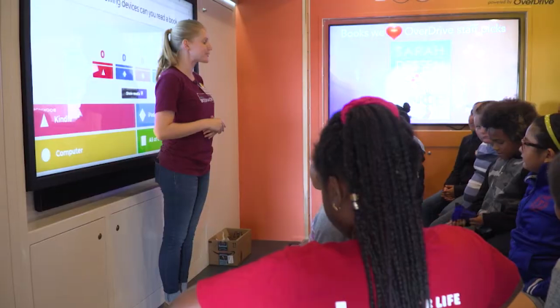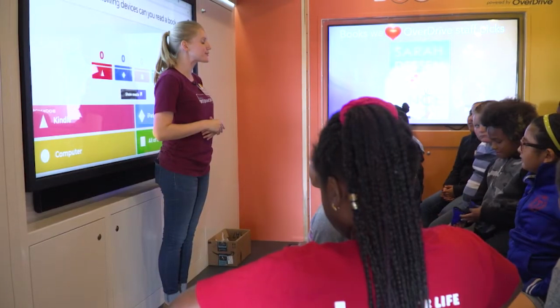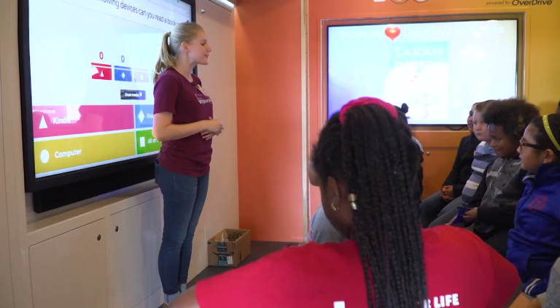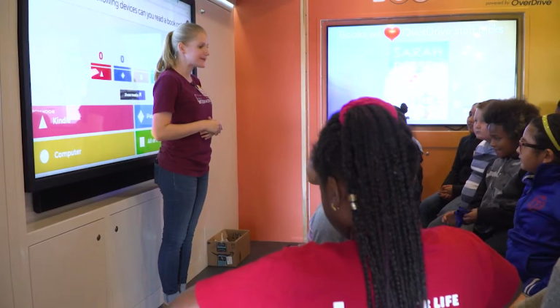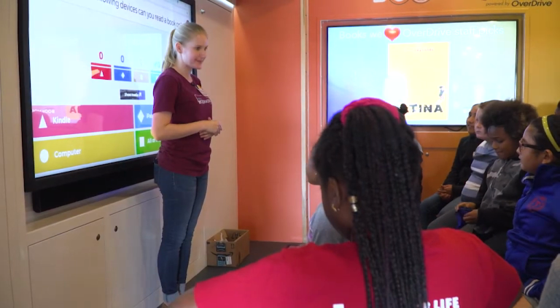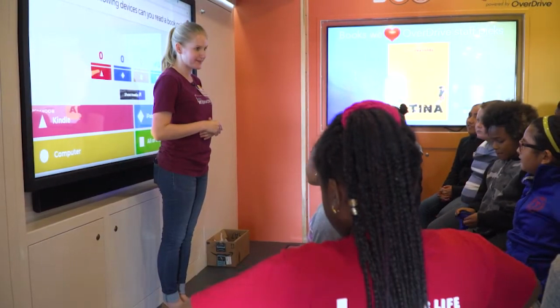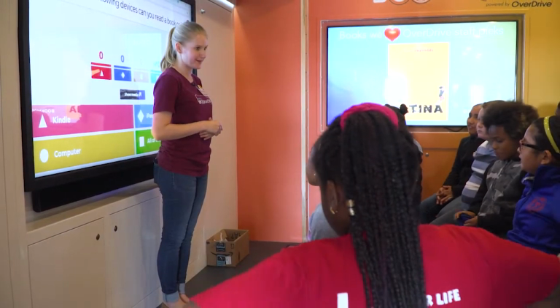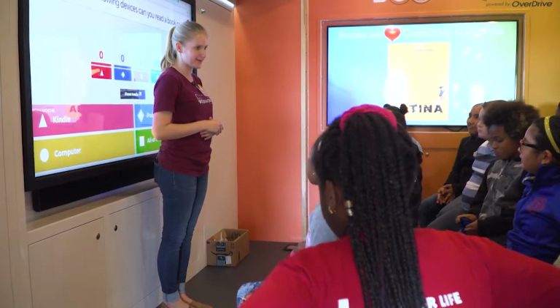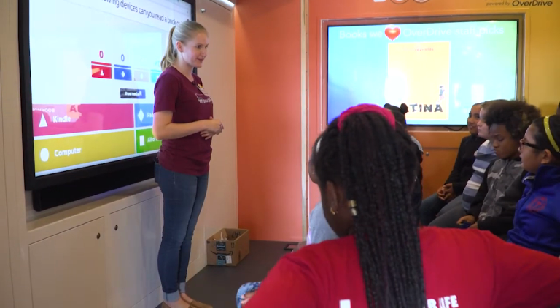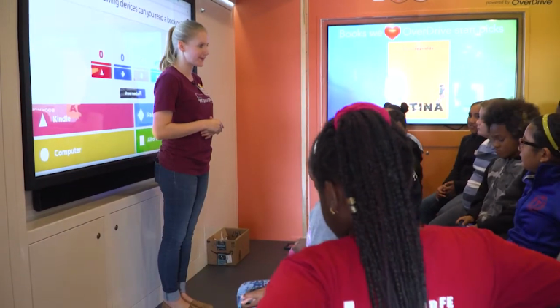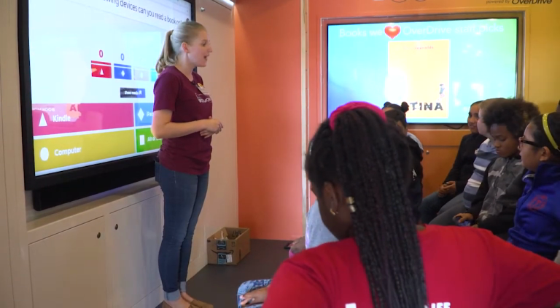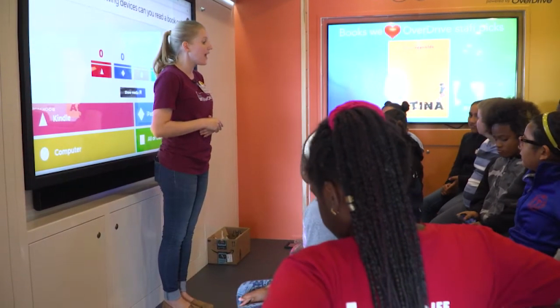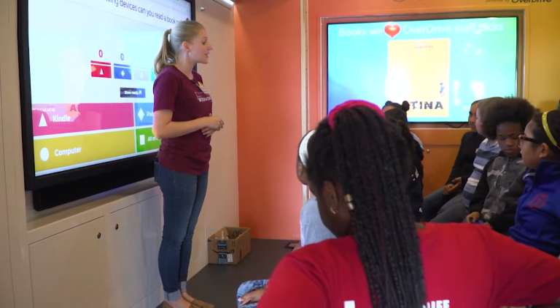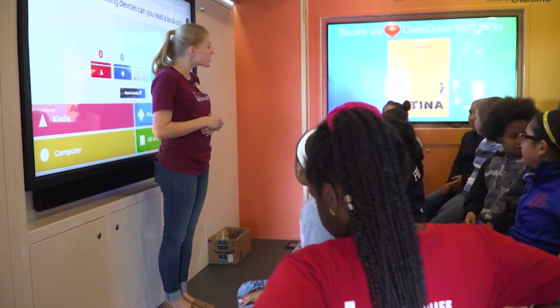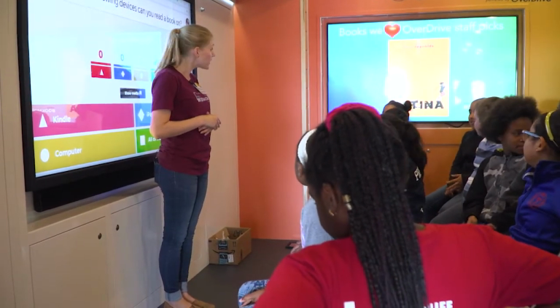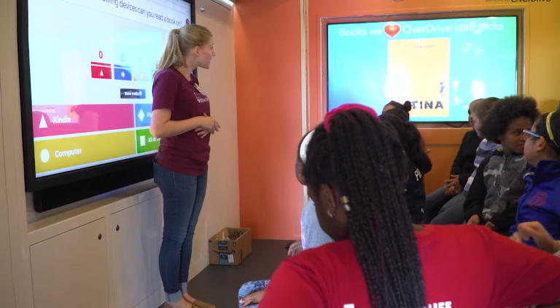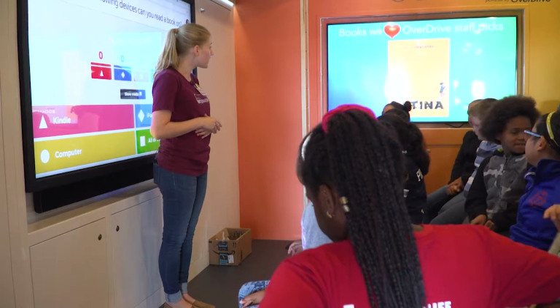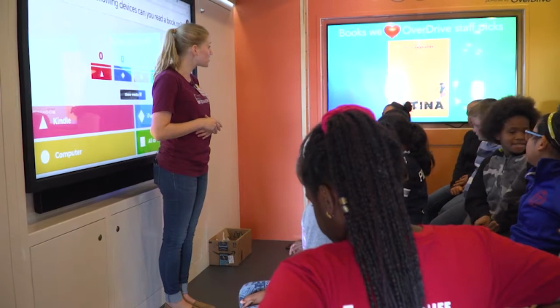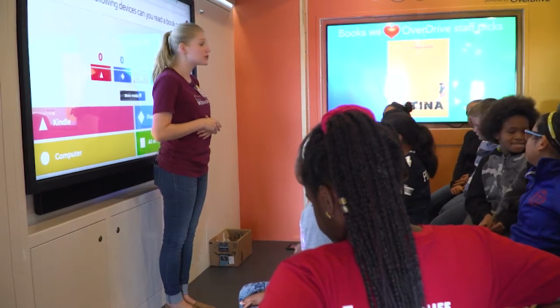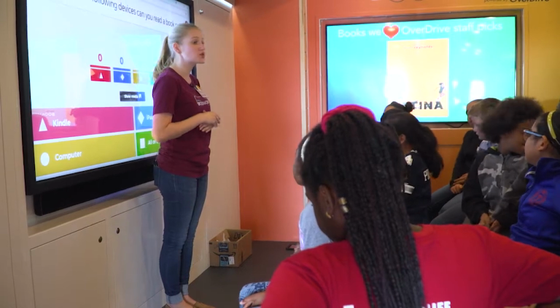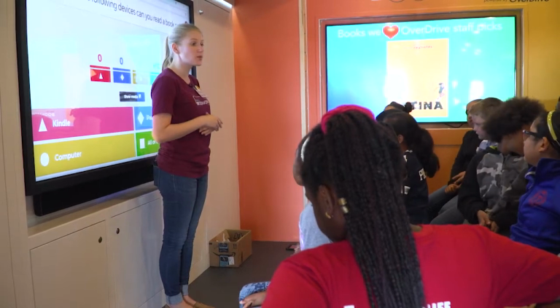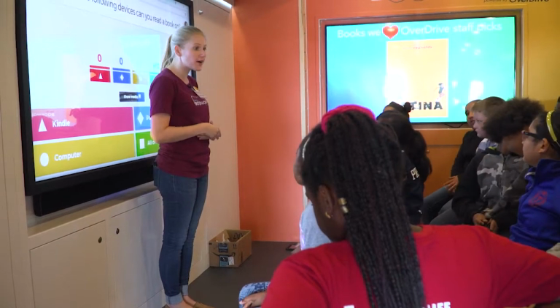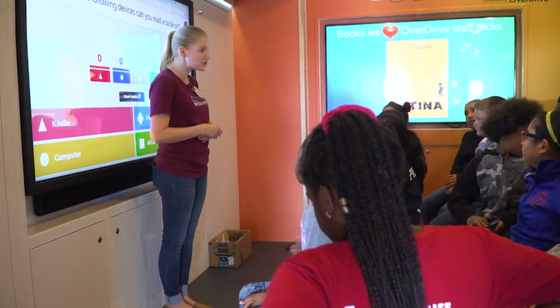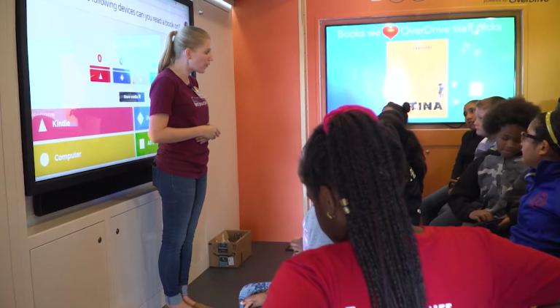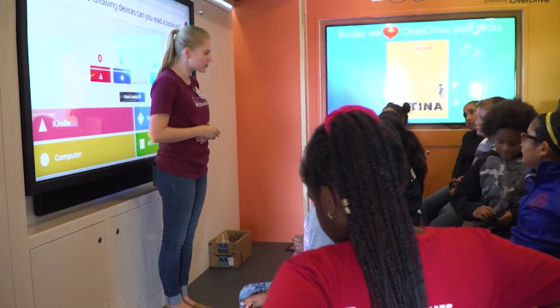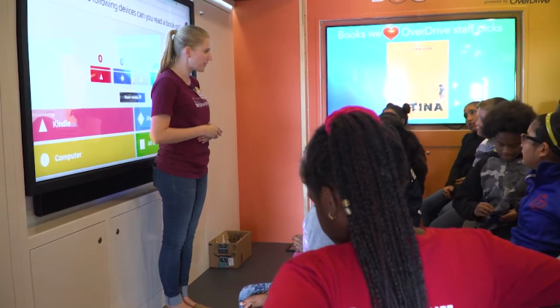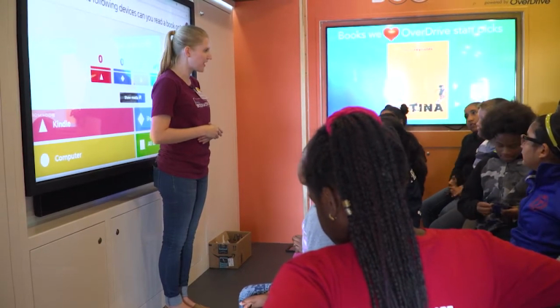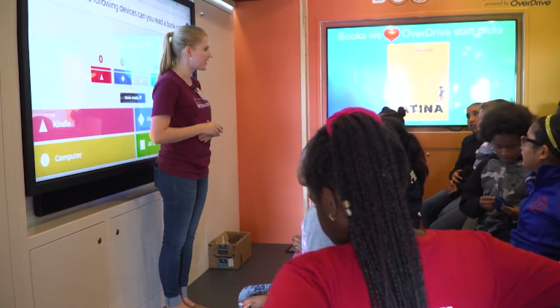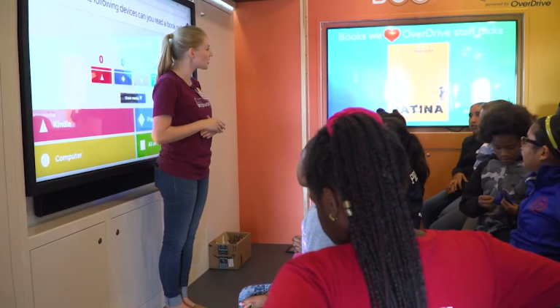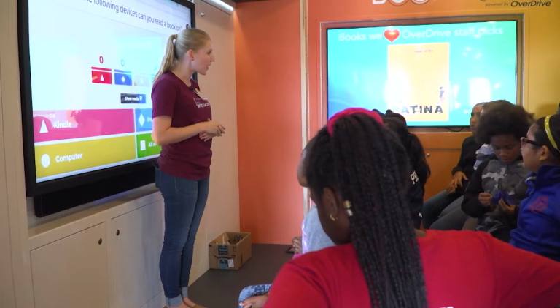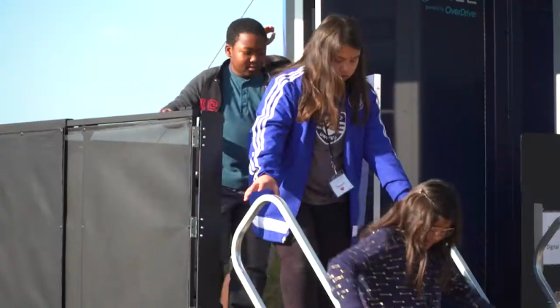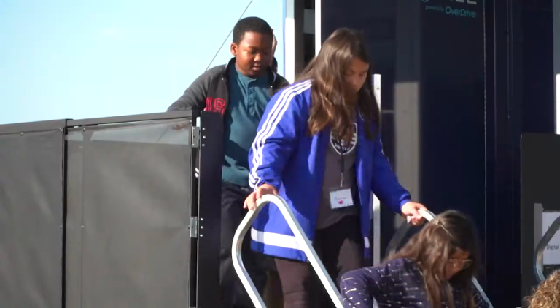It's been so nice to meet all of you and this week I want you to log into OverDrive again and check out a book.